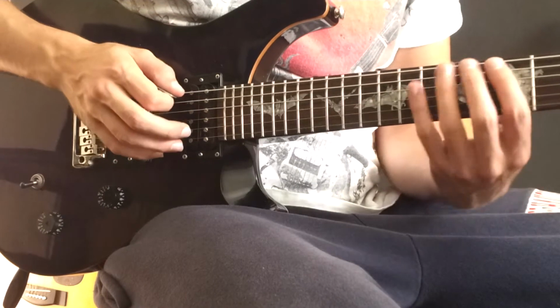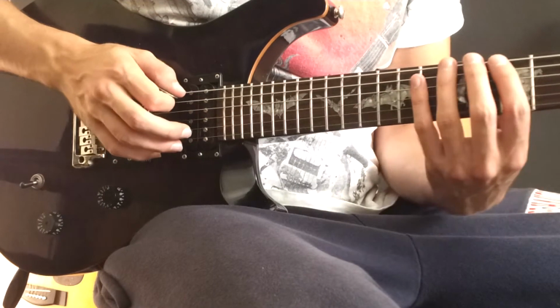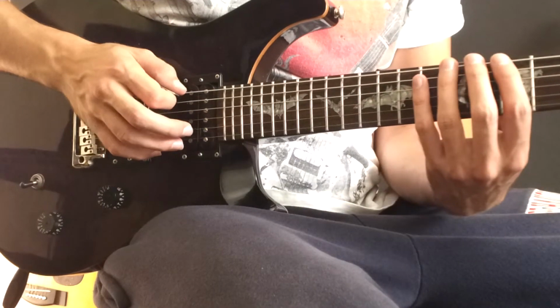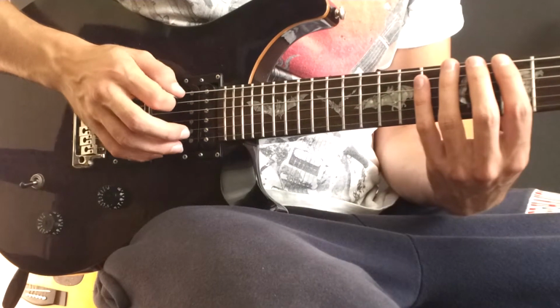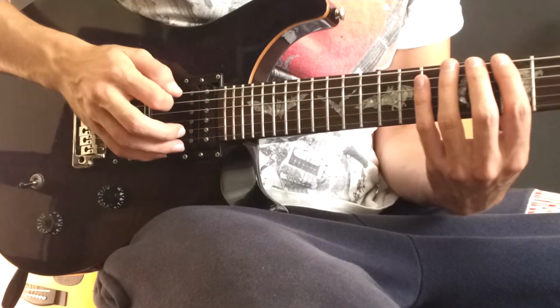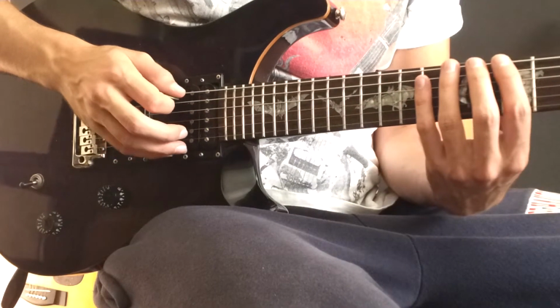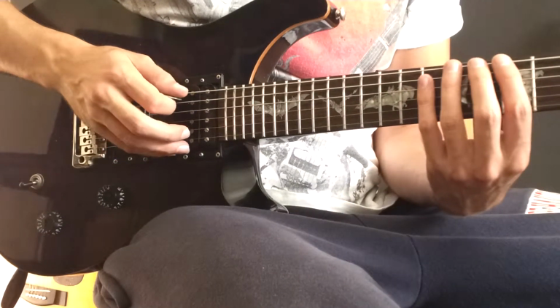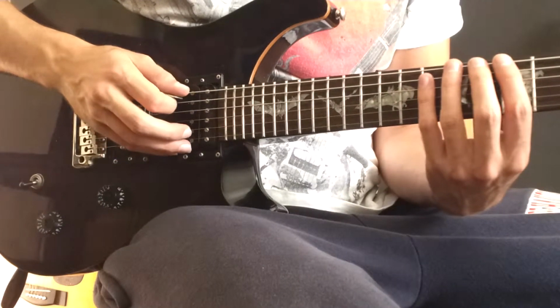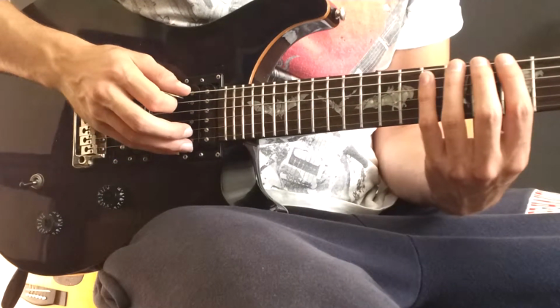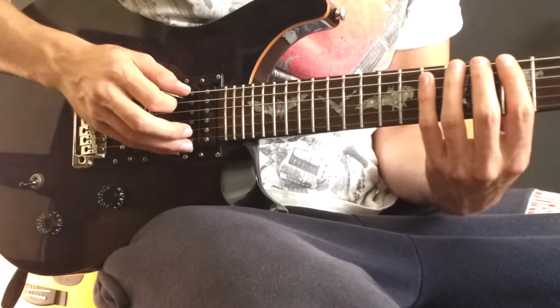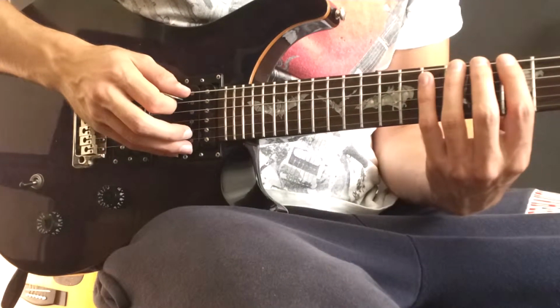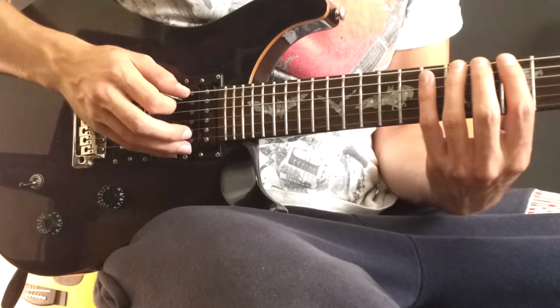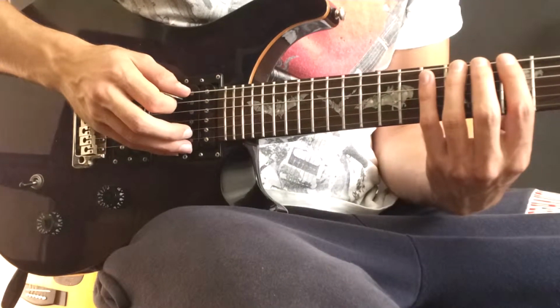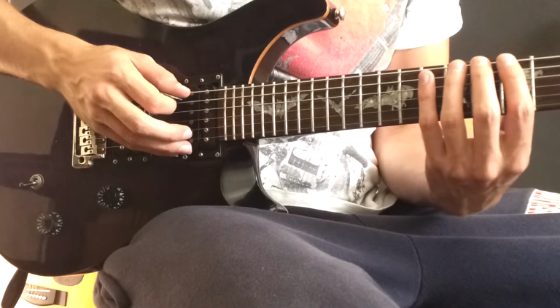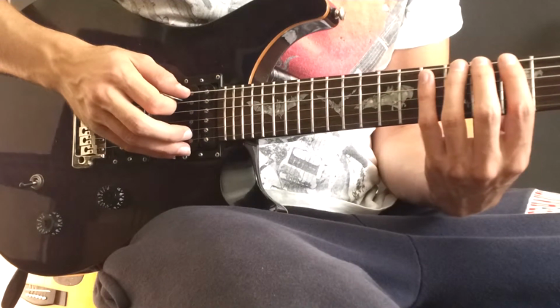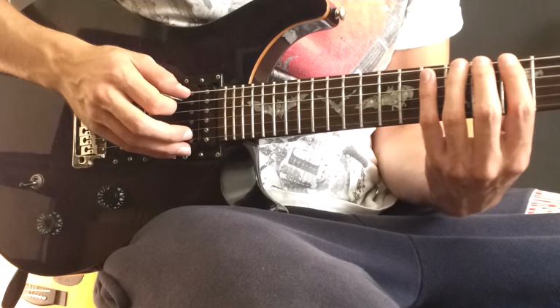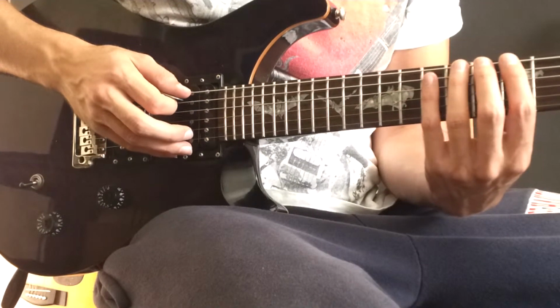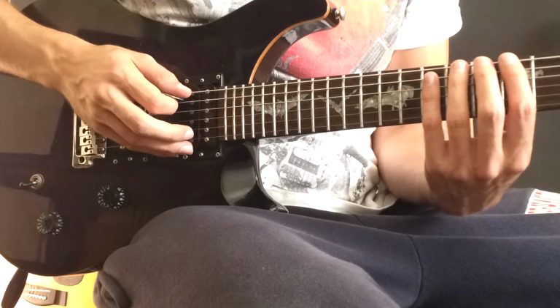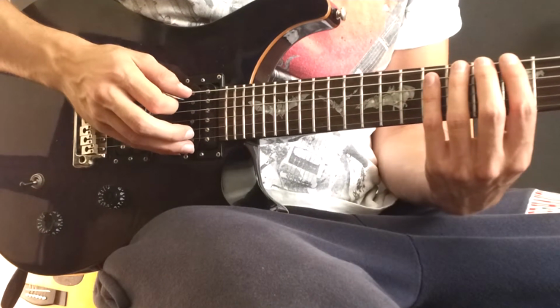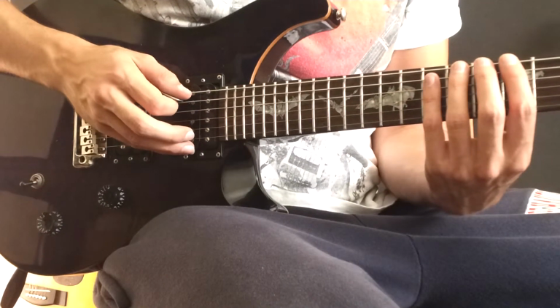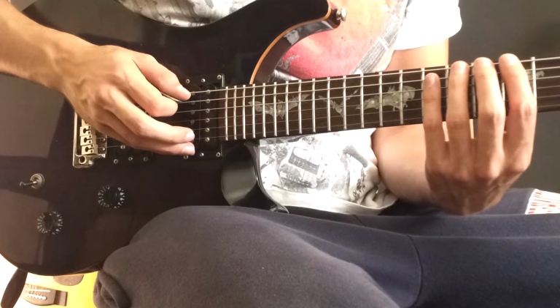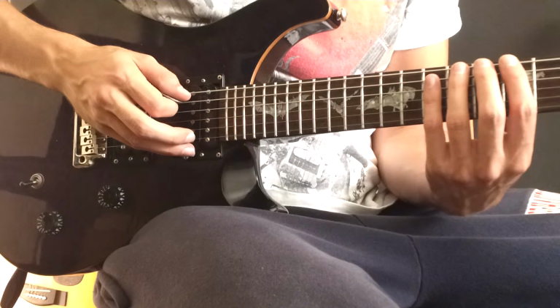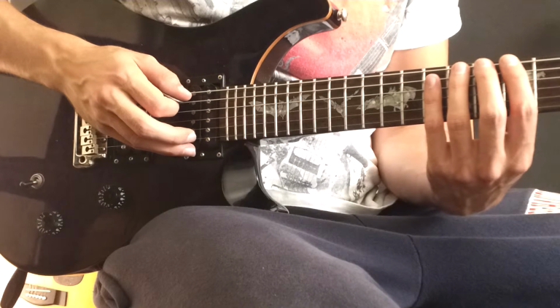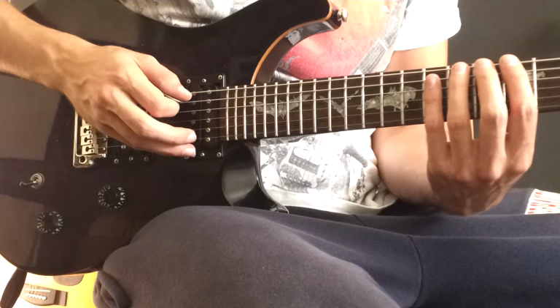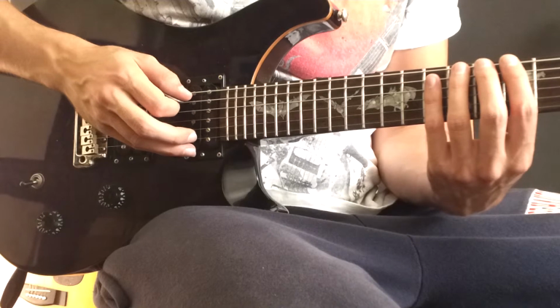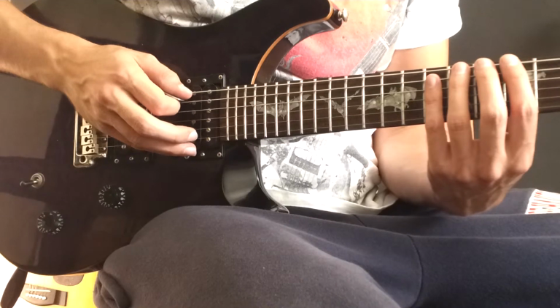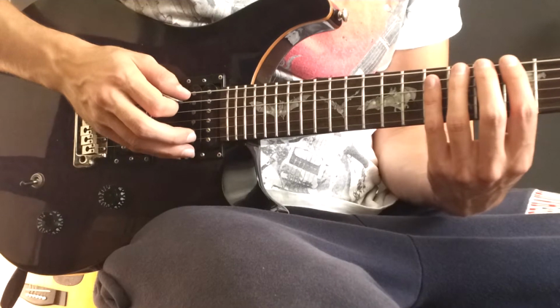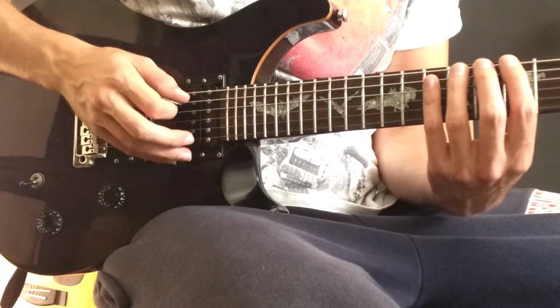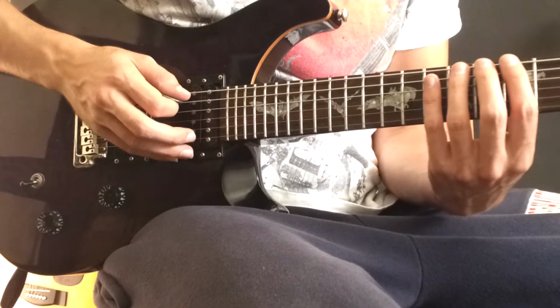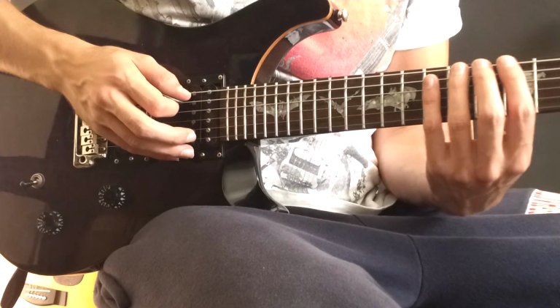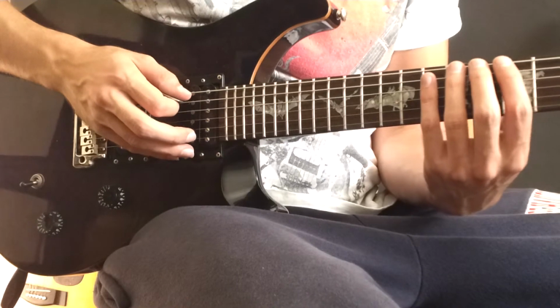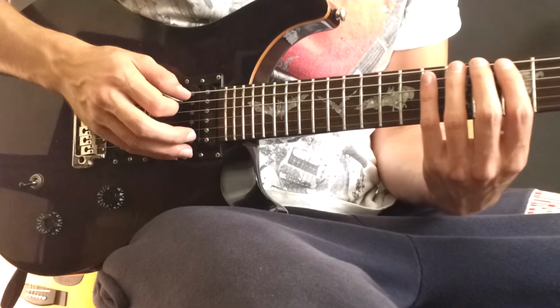I haven't practiced it up to speed, but I think this is the way I would play it, as well with the right hand.